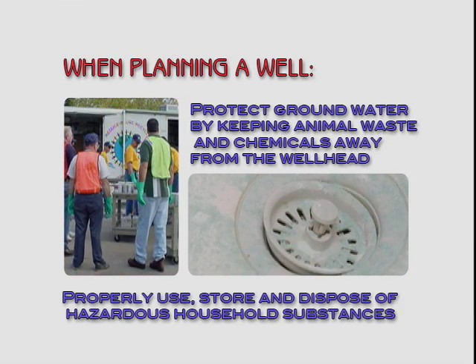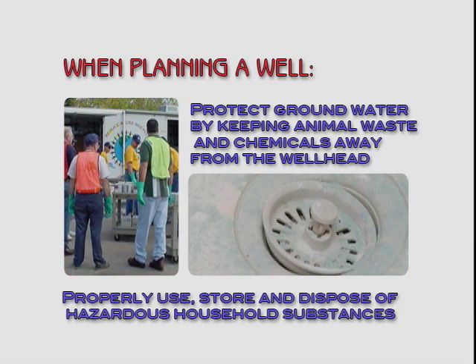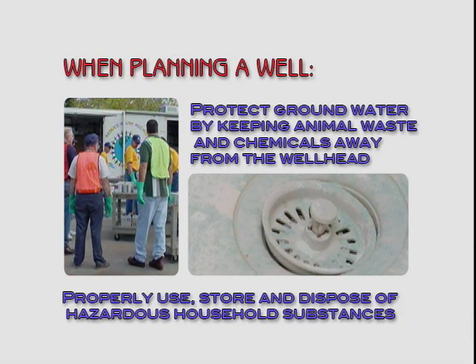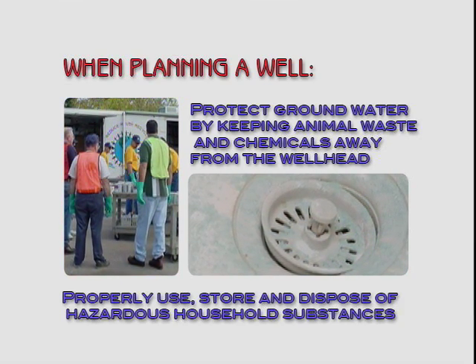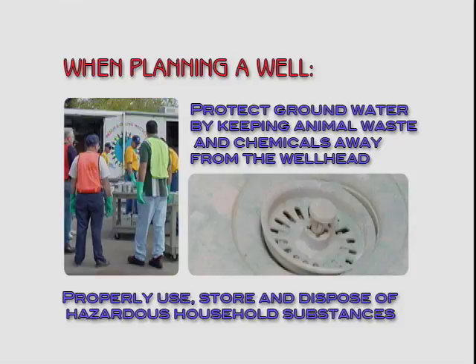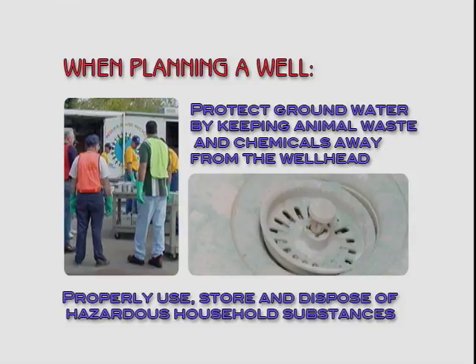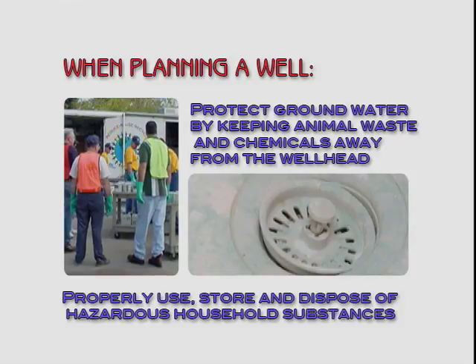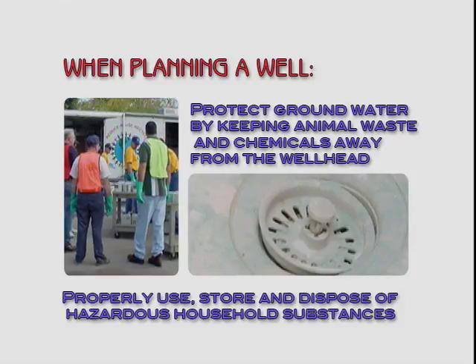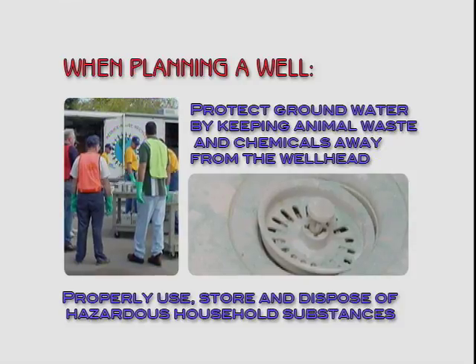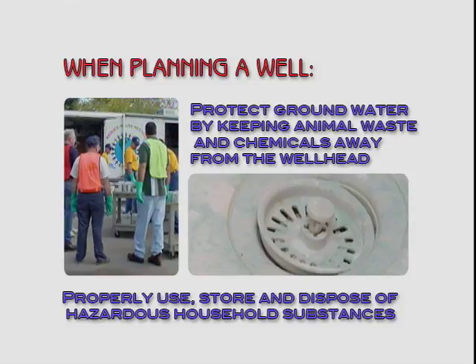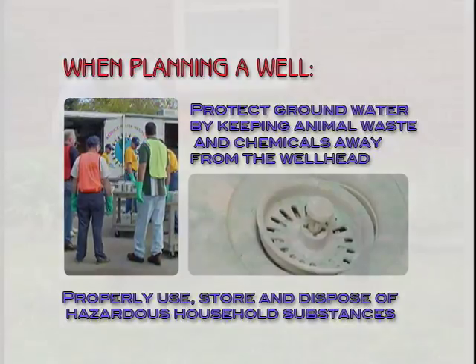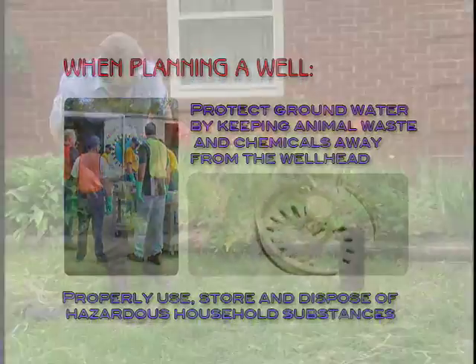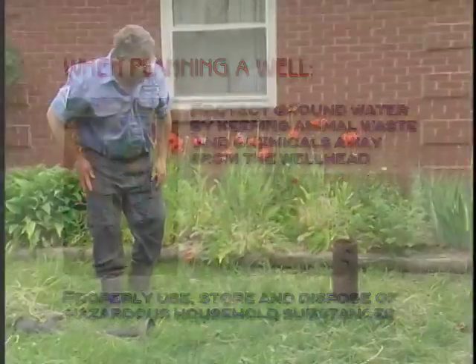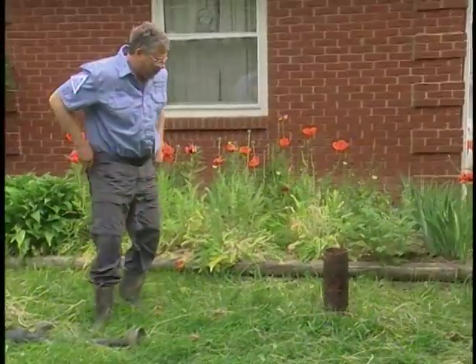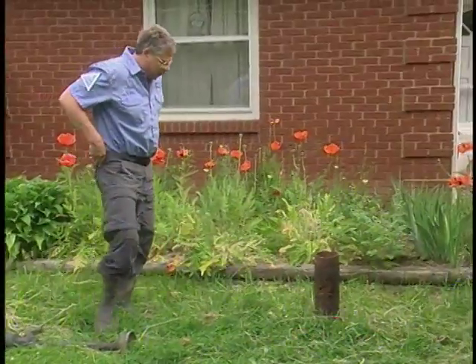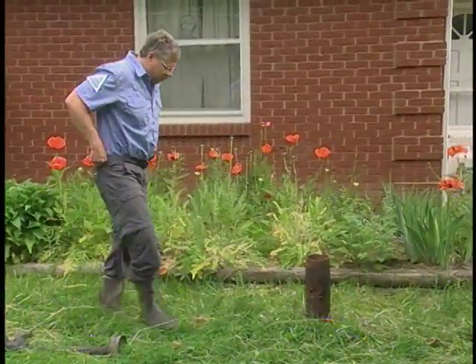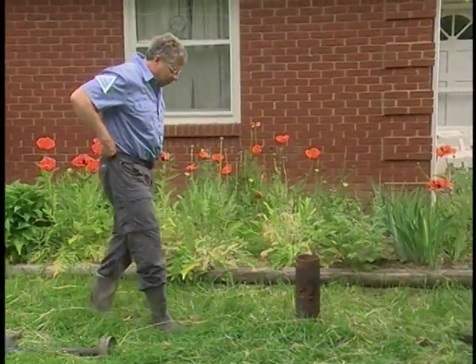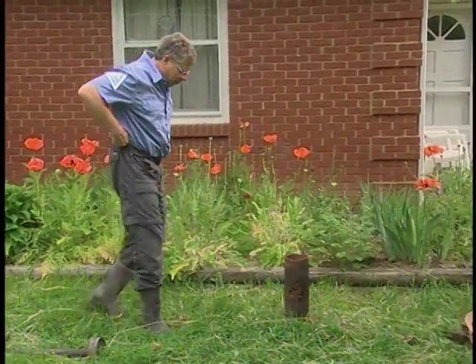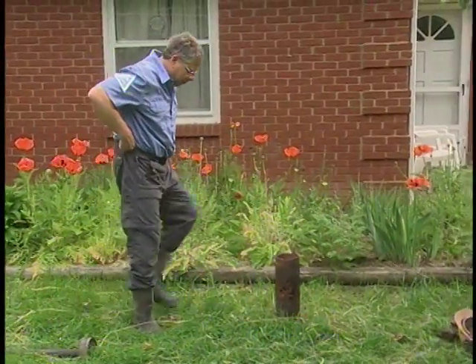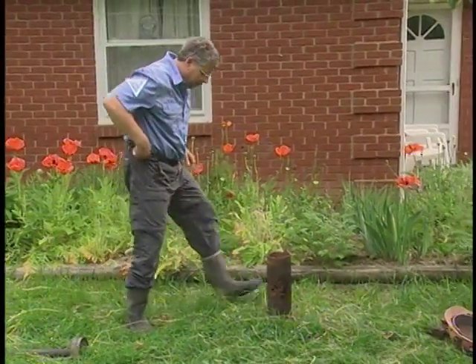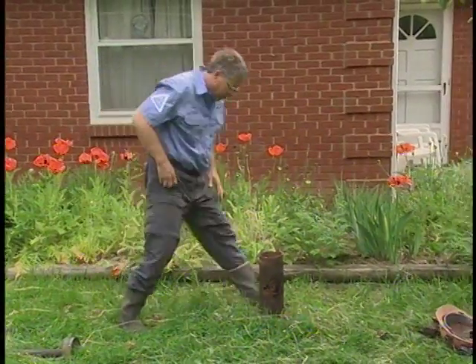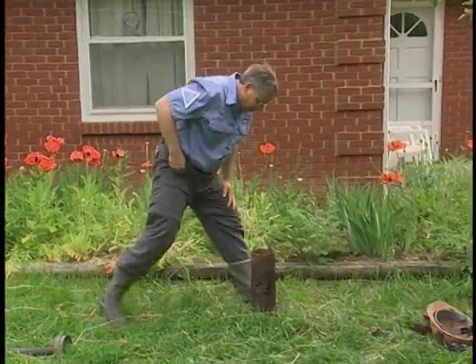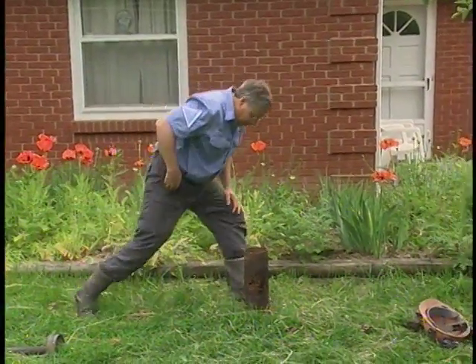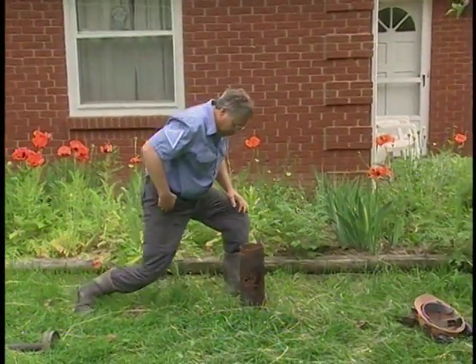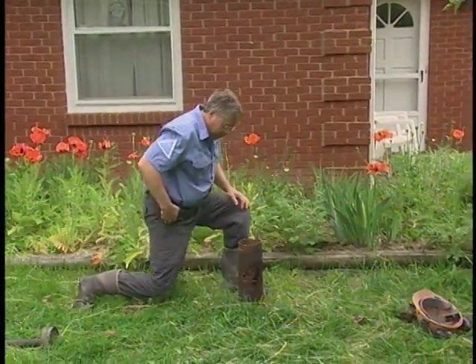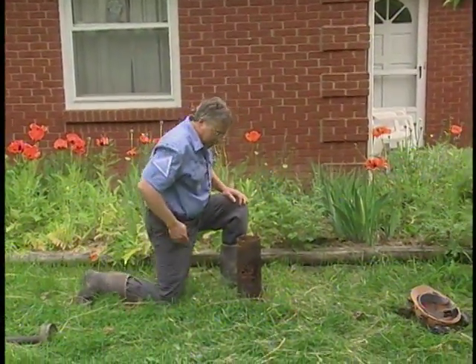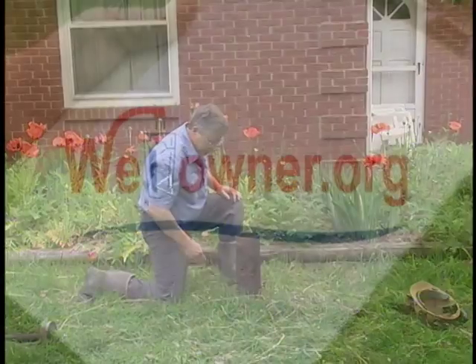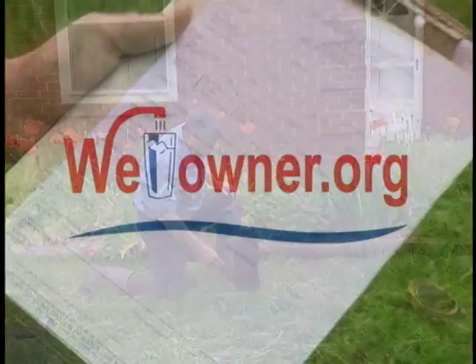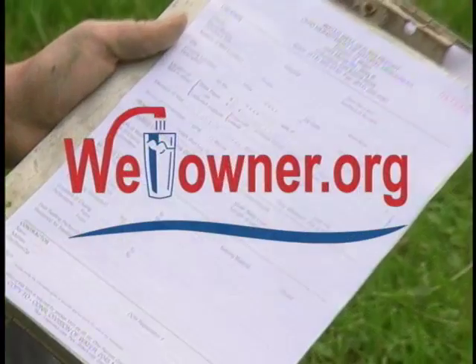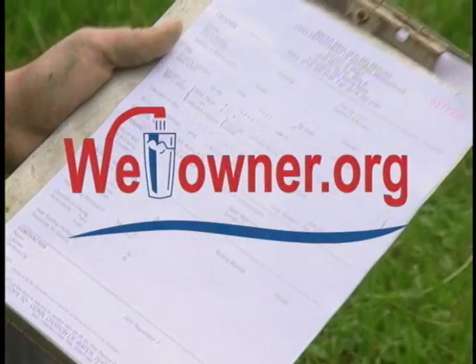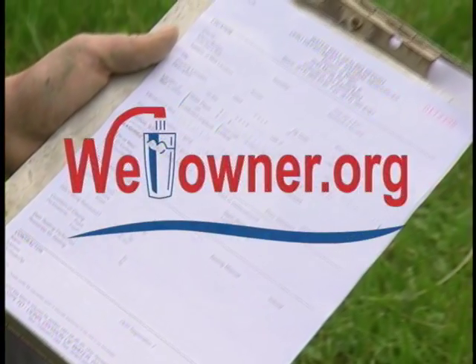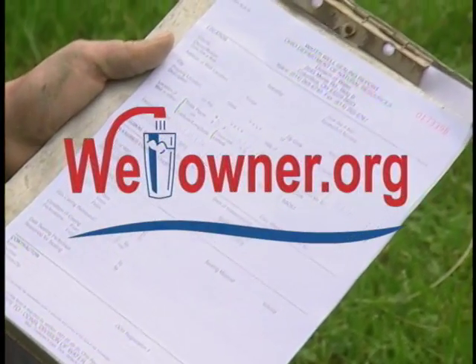Always use a qualified water well system contractor to service your well. For more information, visit wellowner.org.